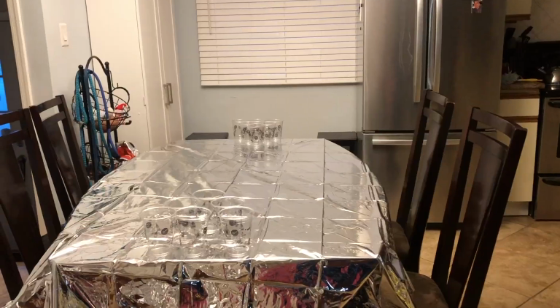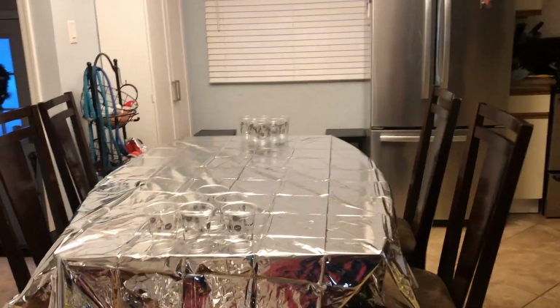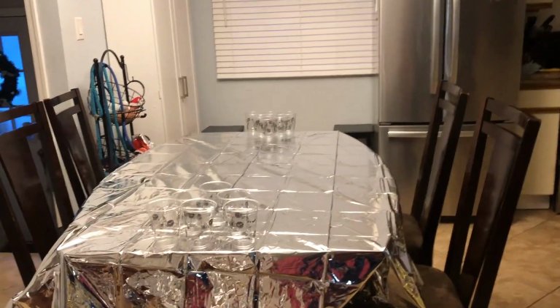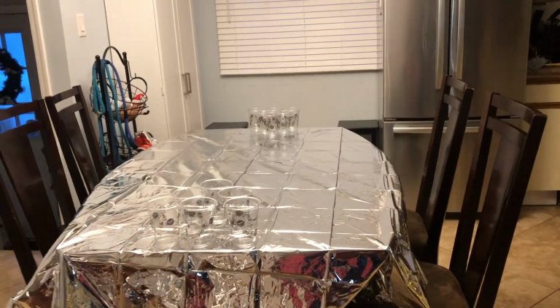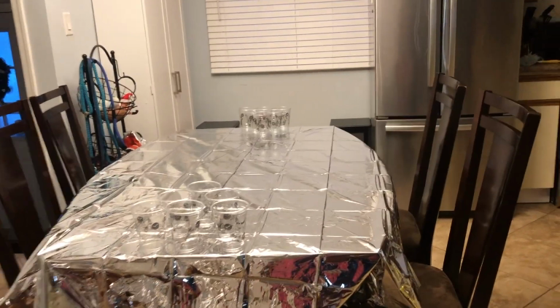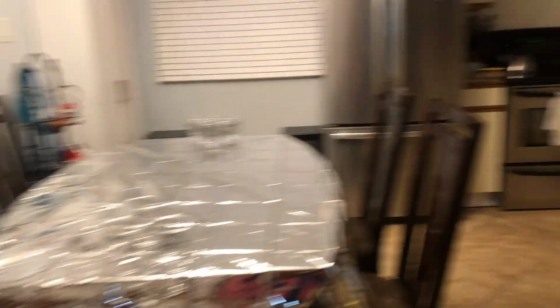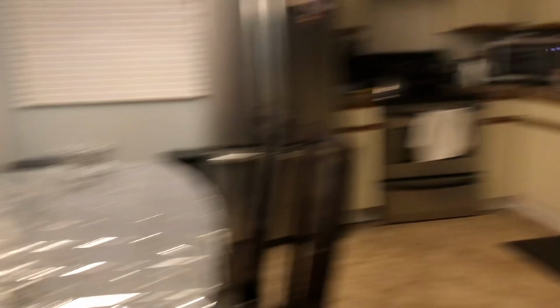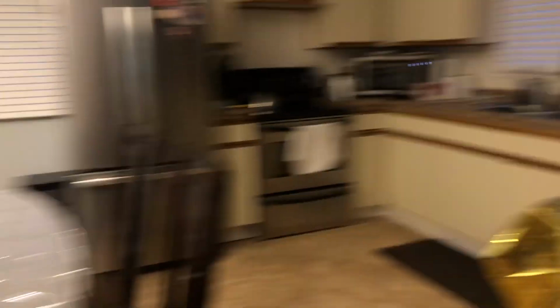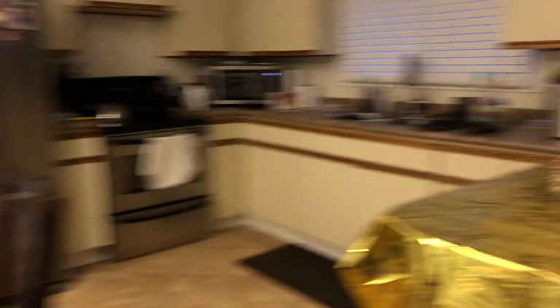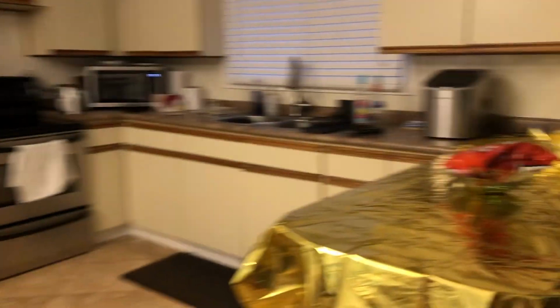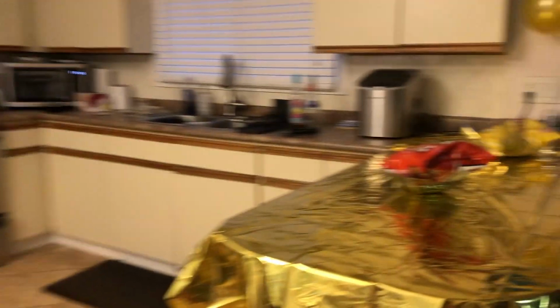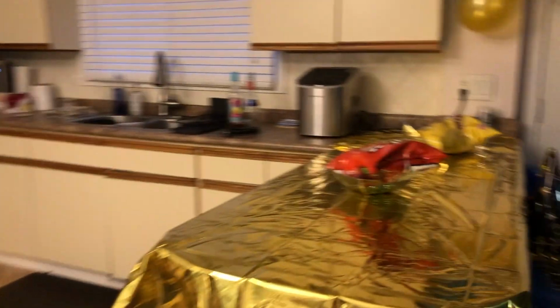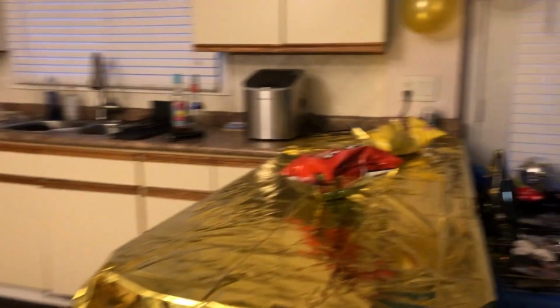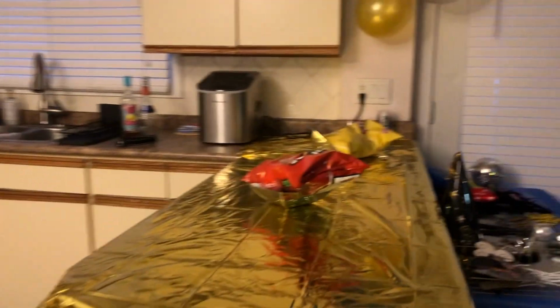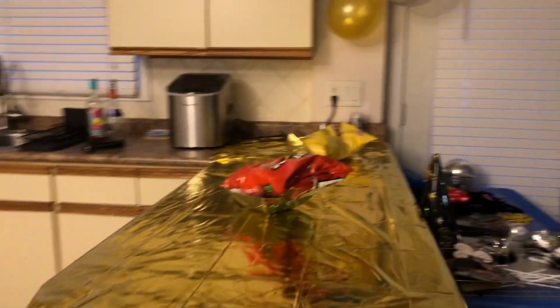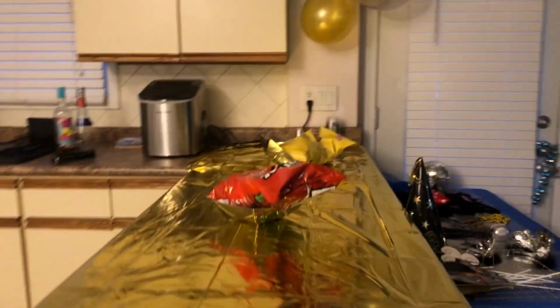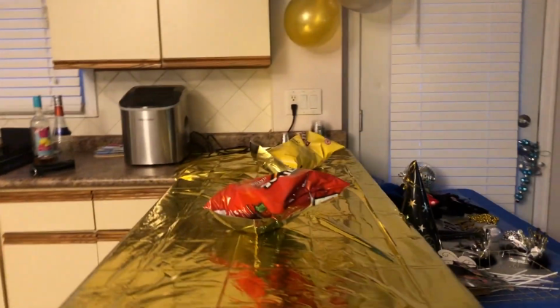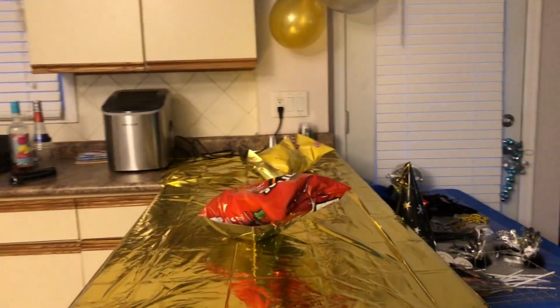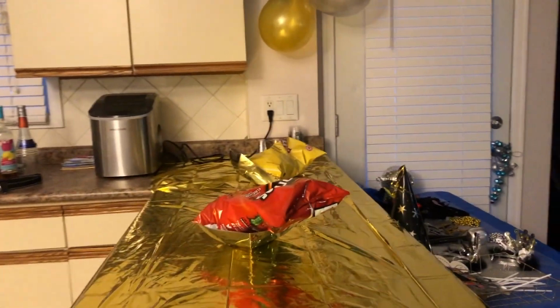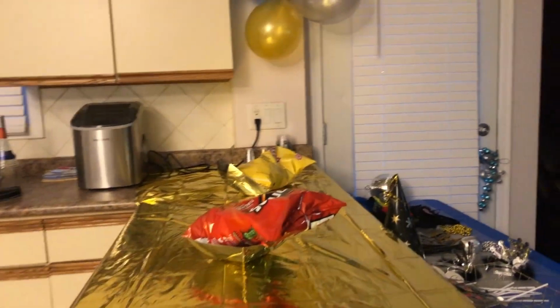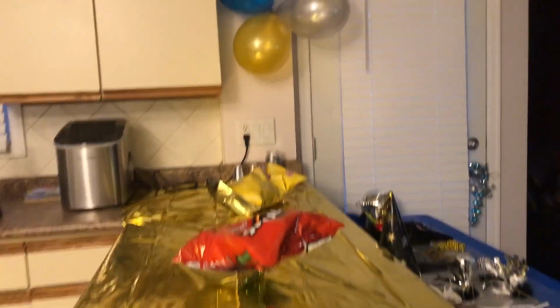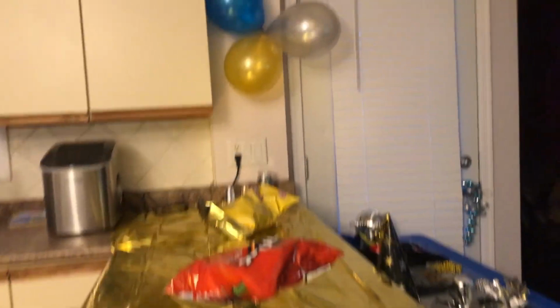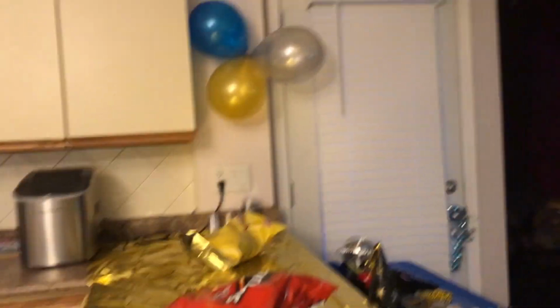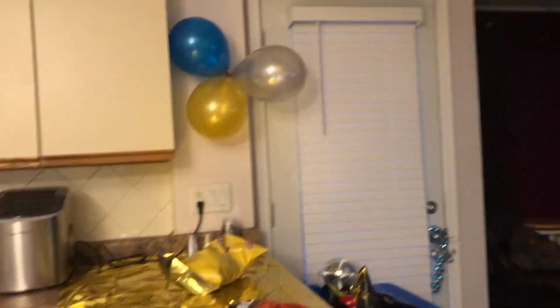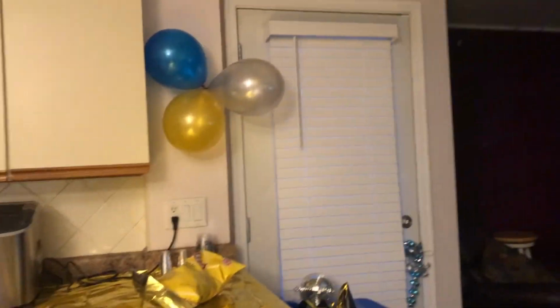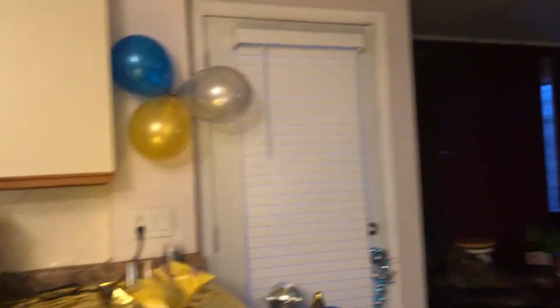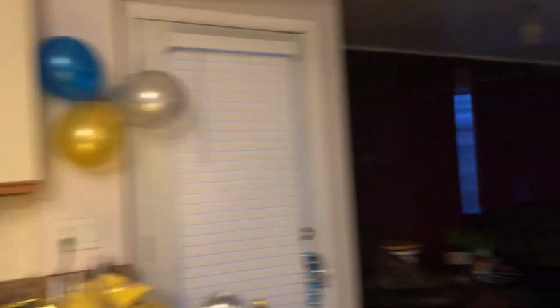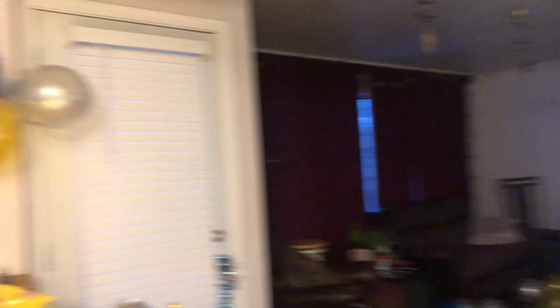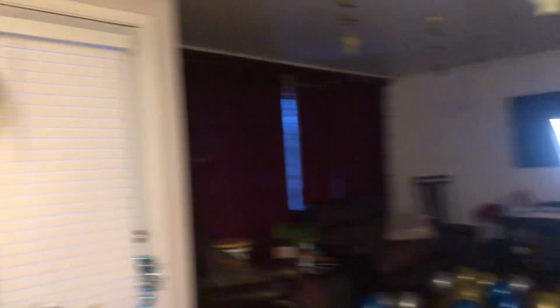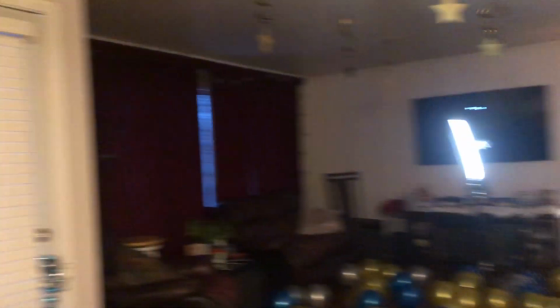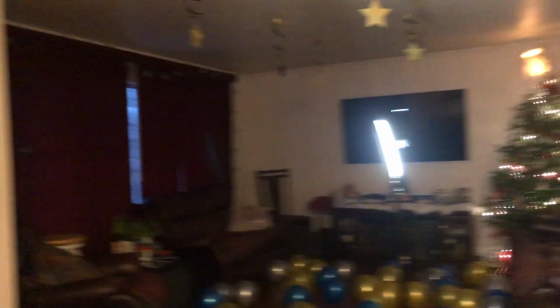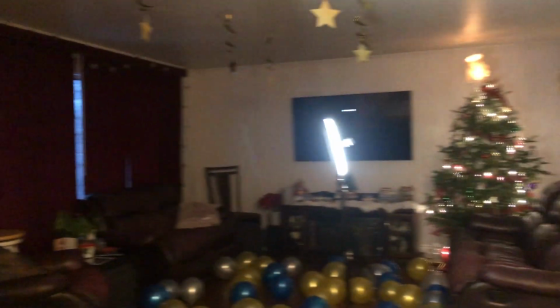After a couple of hours, this is what it finally looked like all set up.